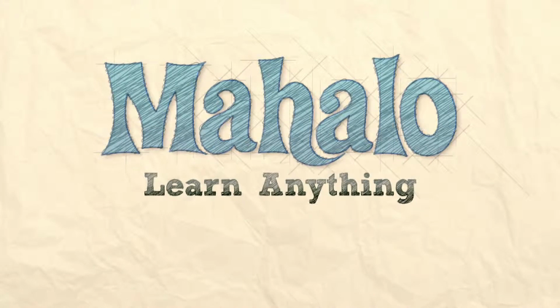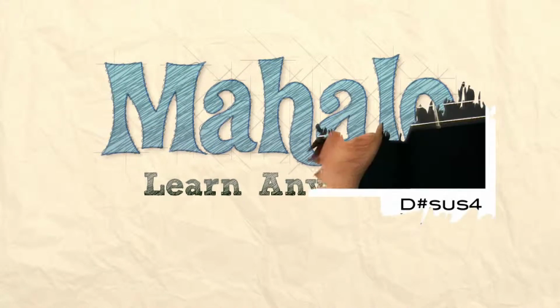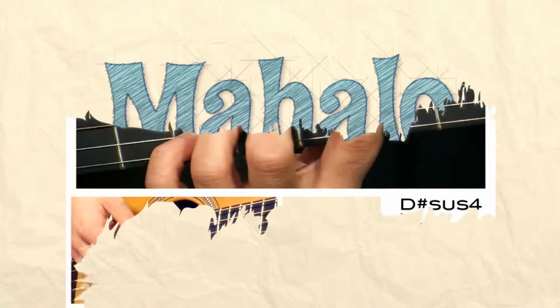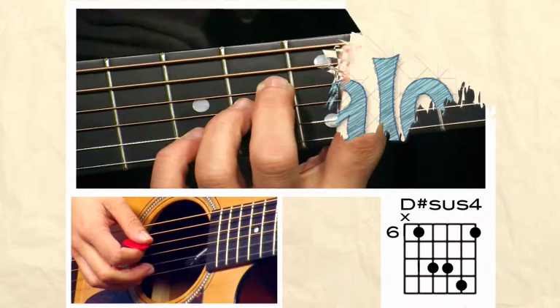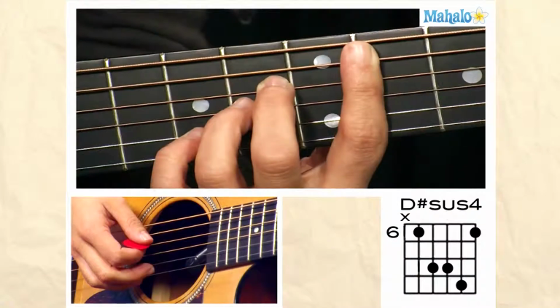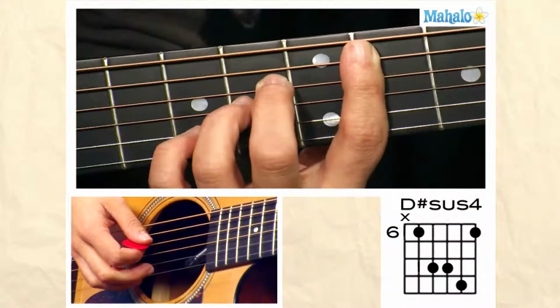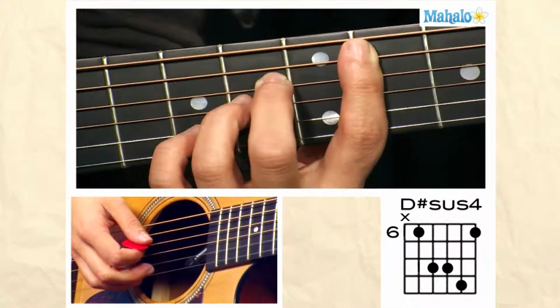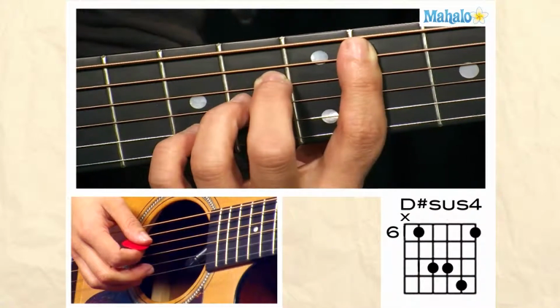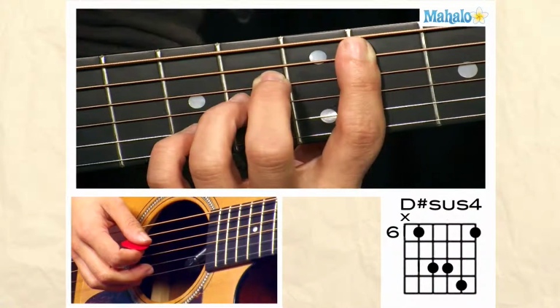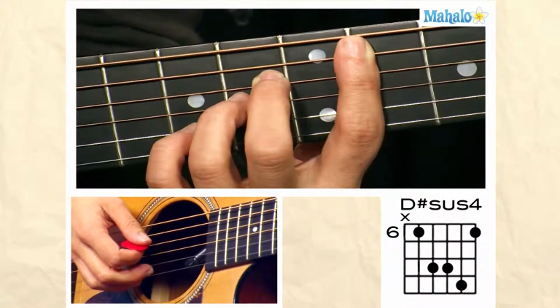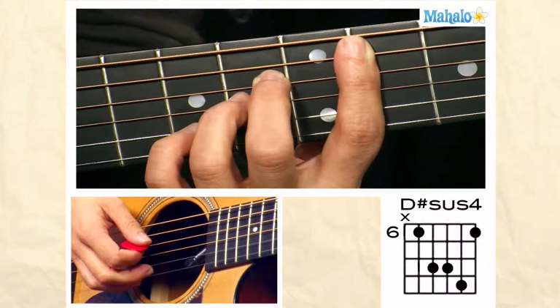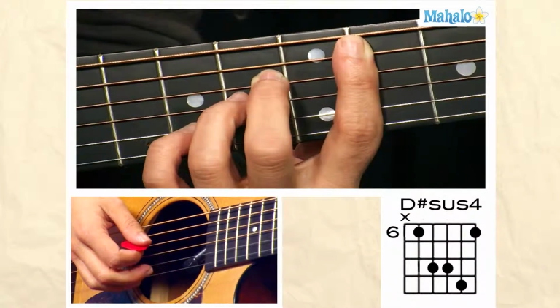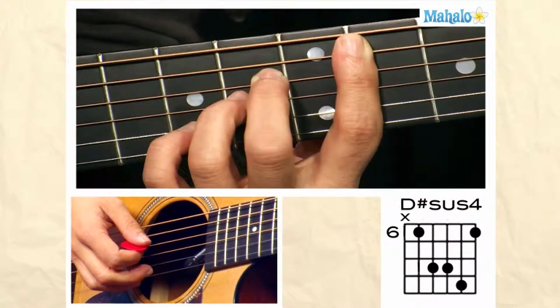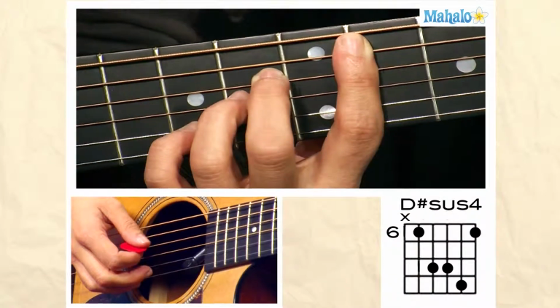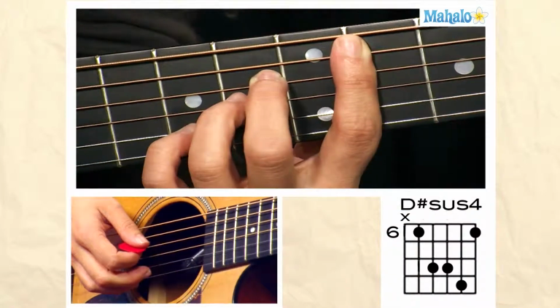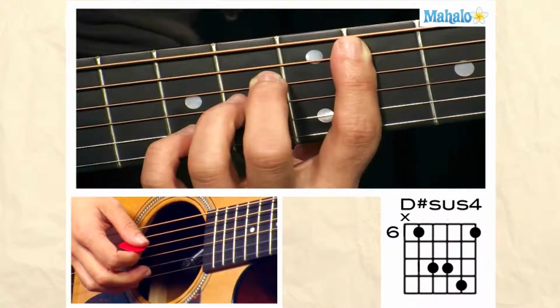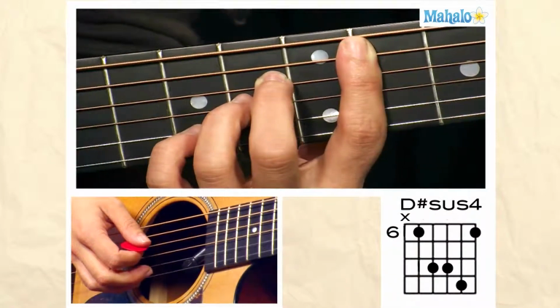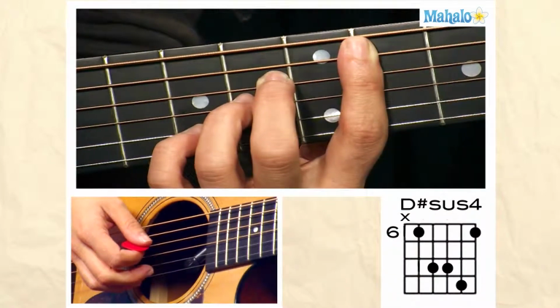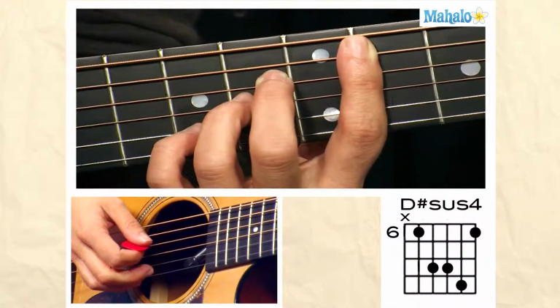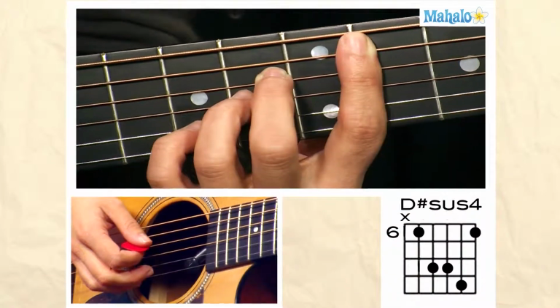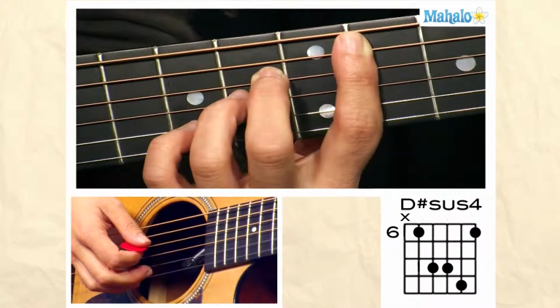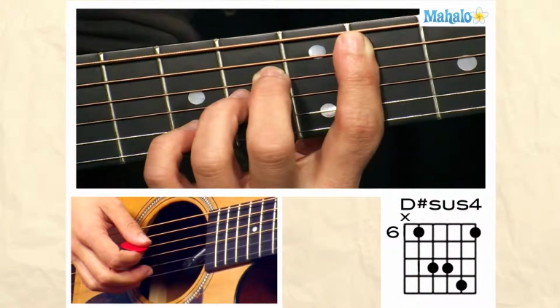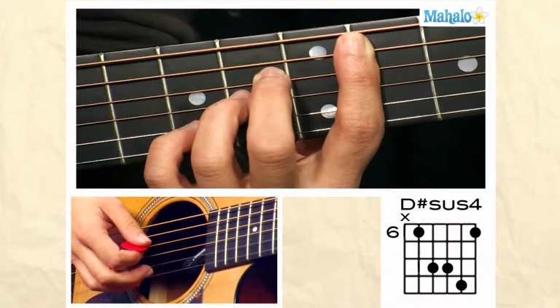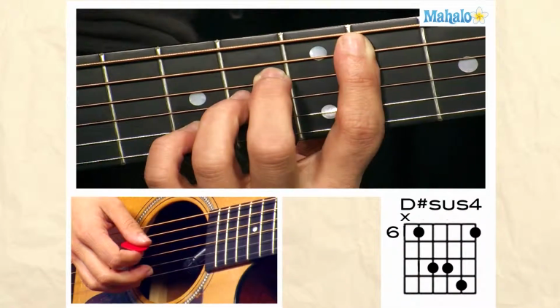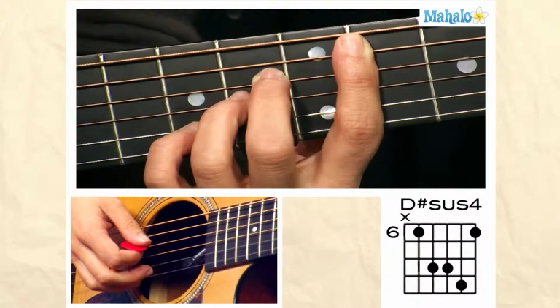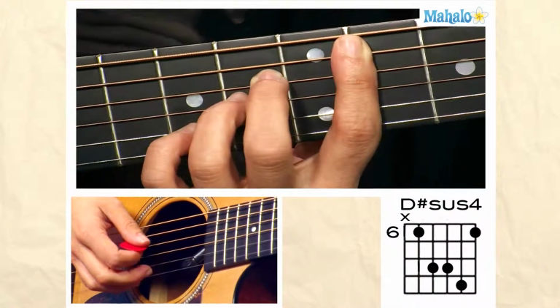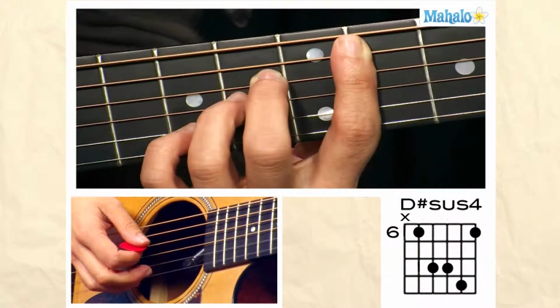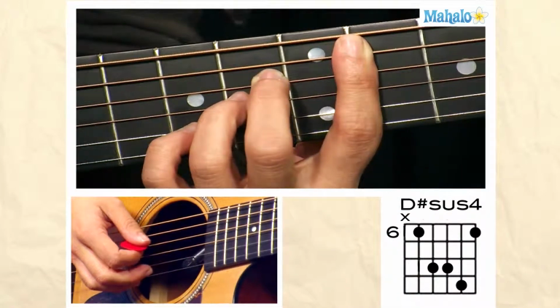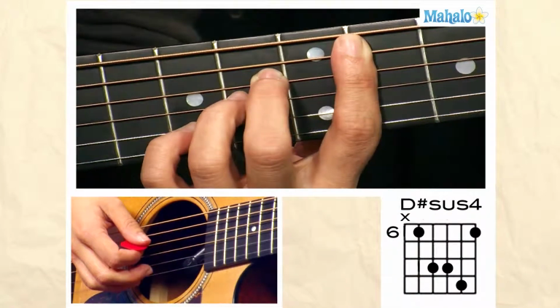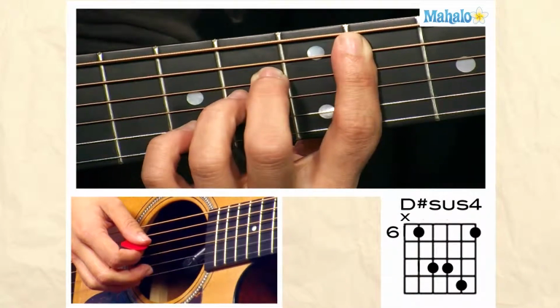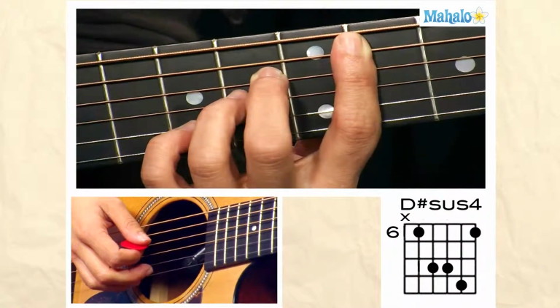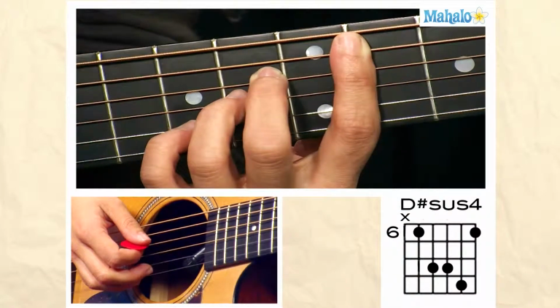Welcome to Mahalo Guitar Lessons. This is how you play a D-sharp sus-four.